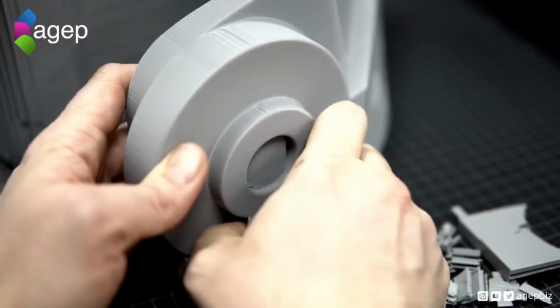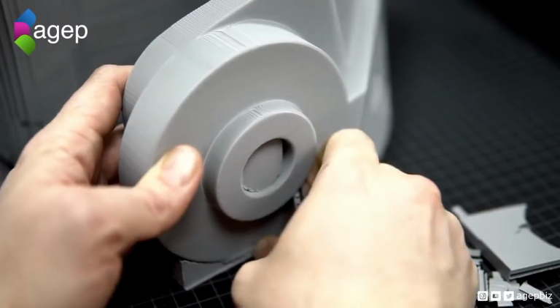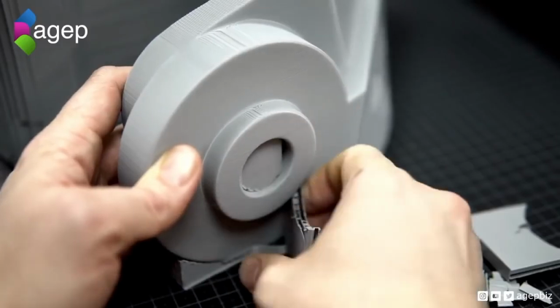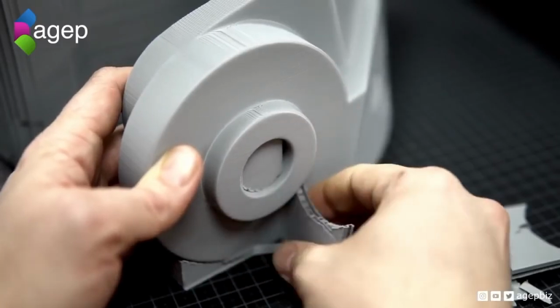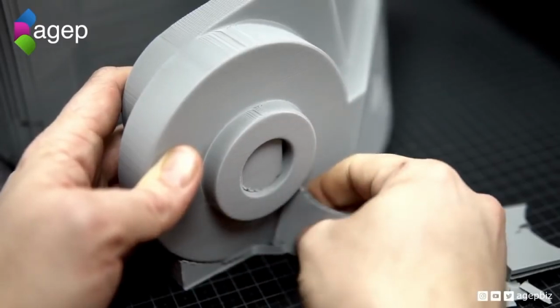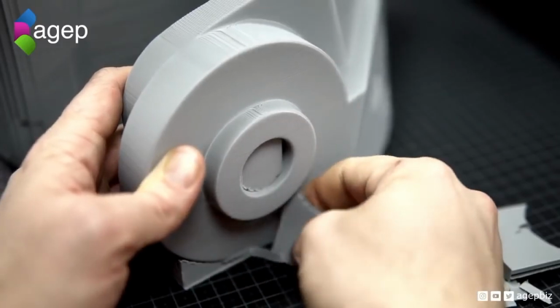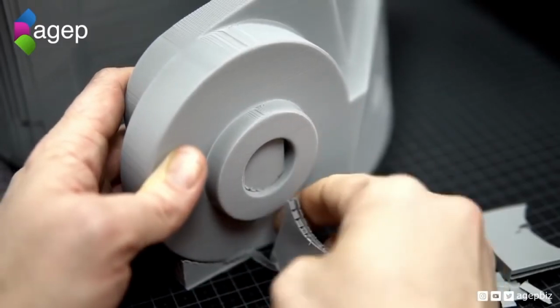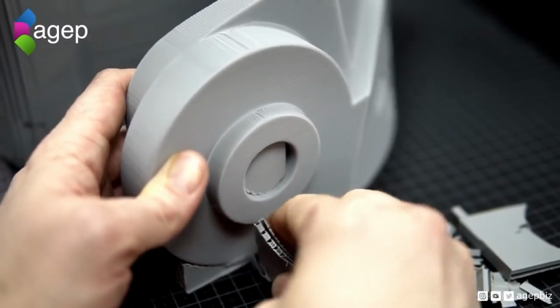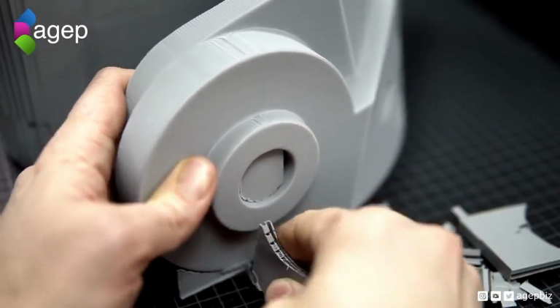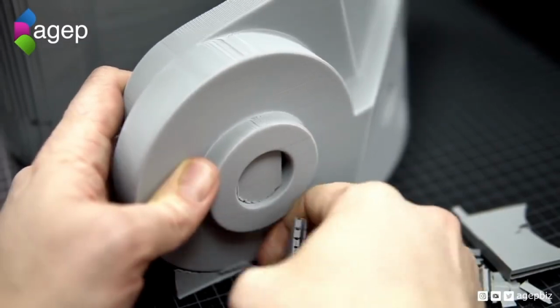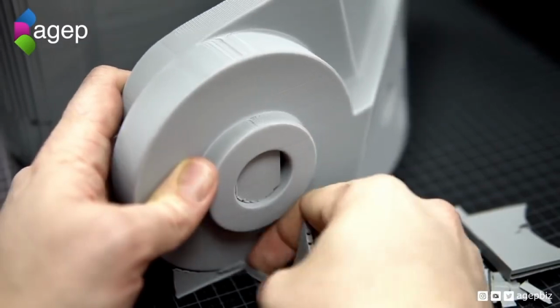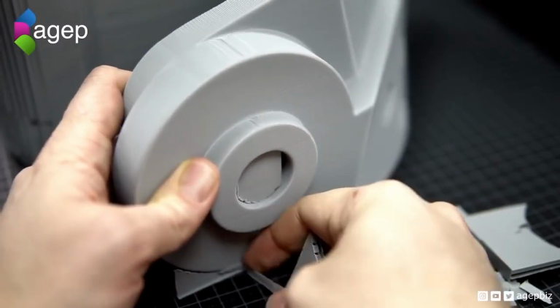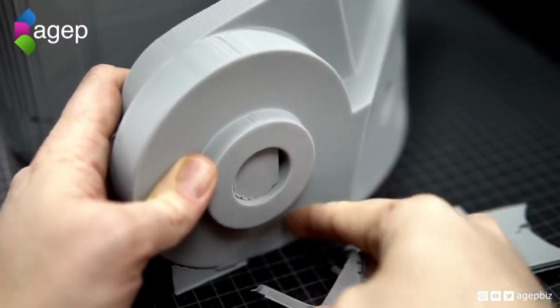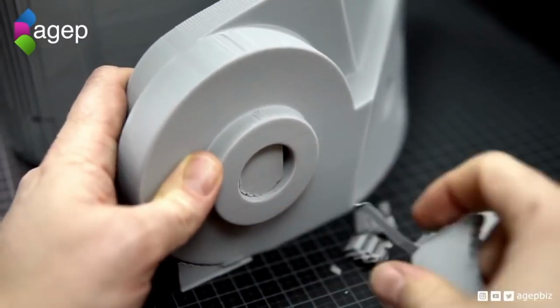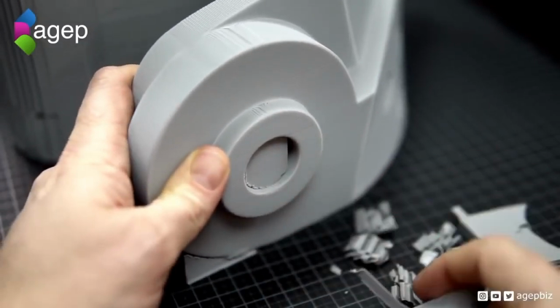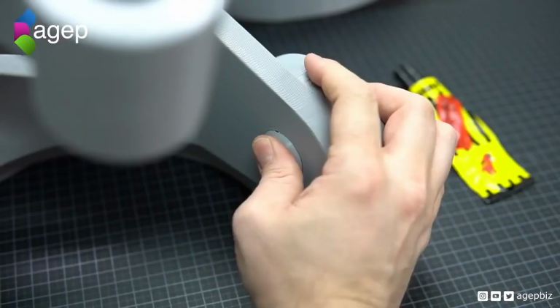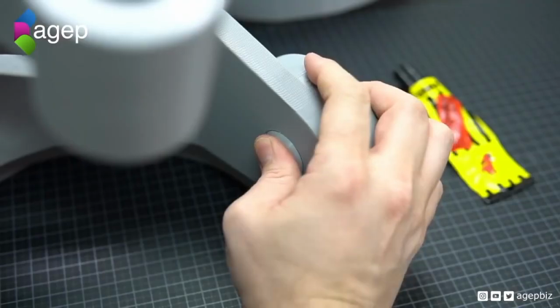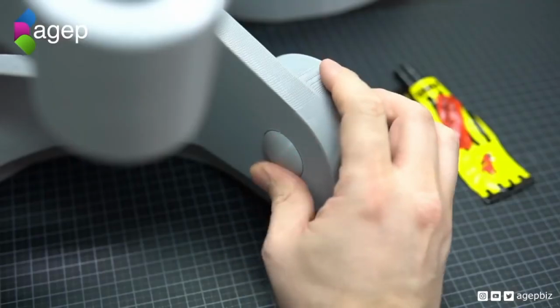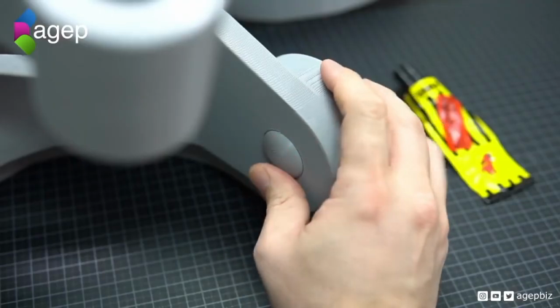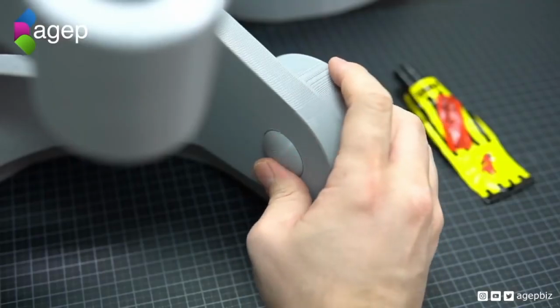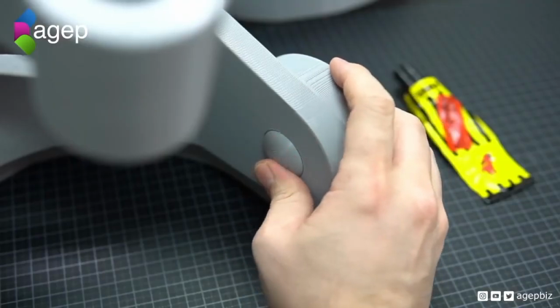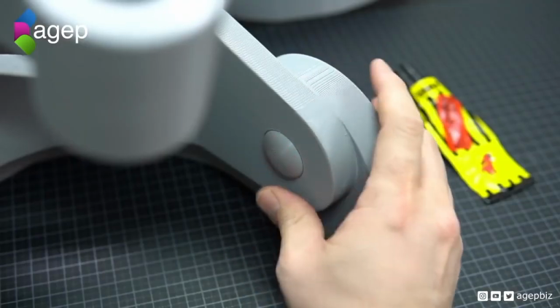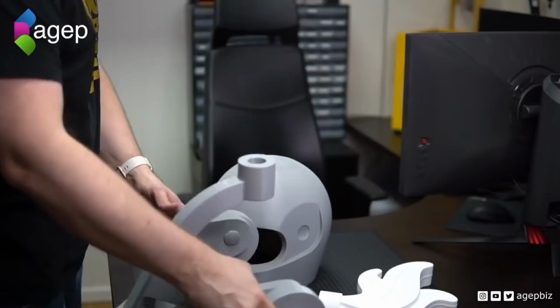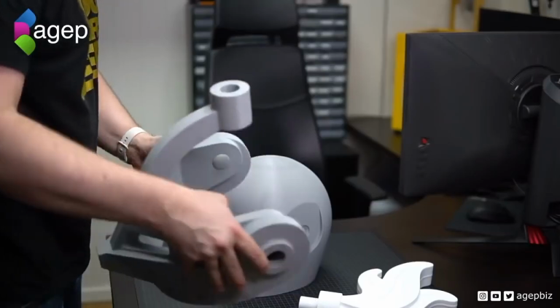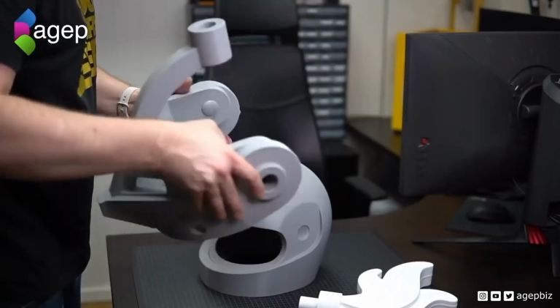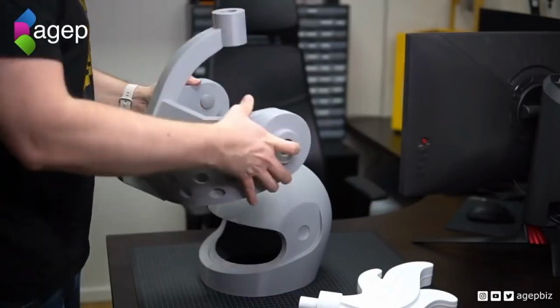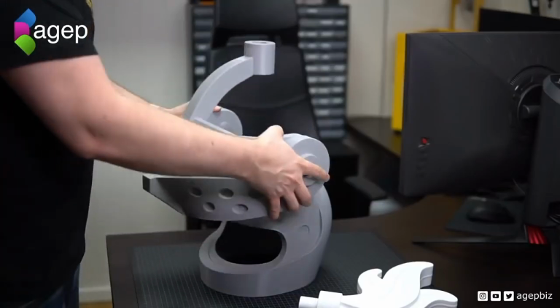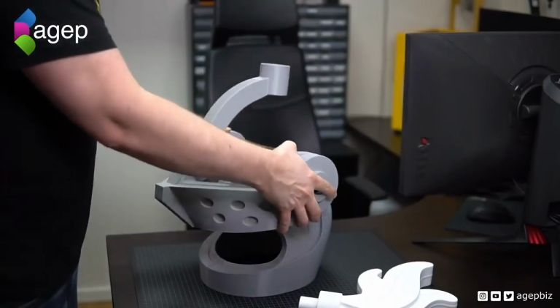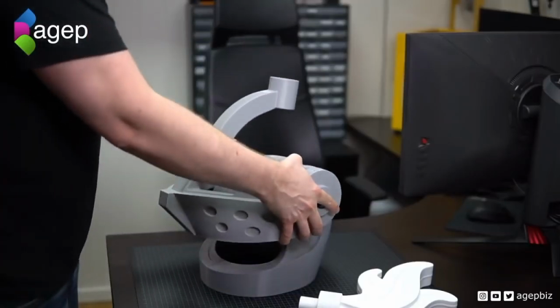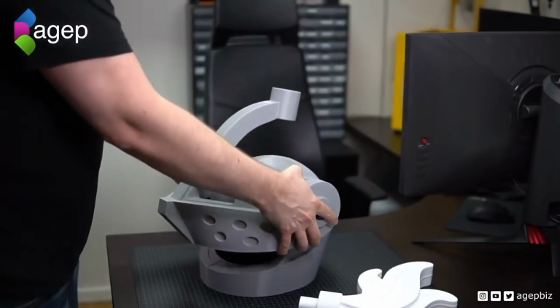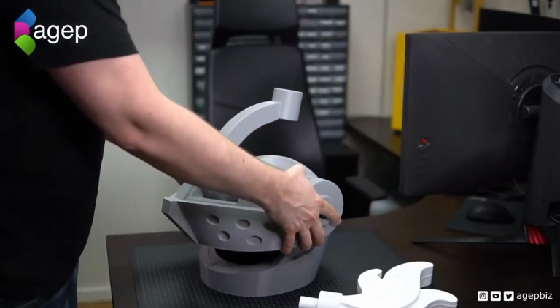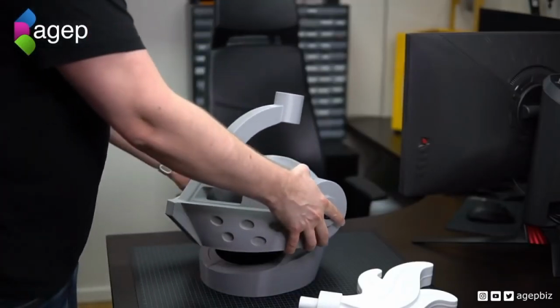Now this dude loved LEGOs so much that he decided to make a life-size LEGO helmet.